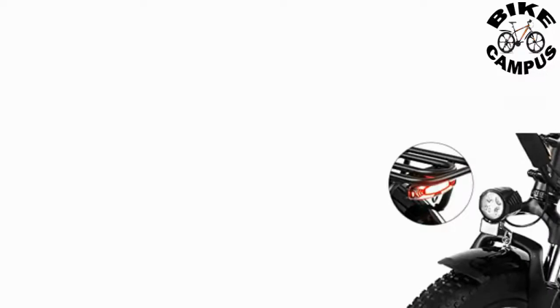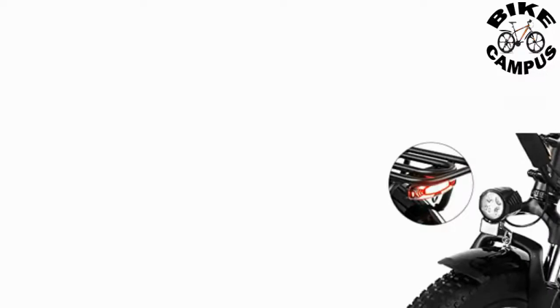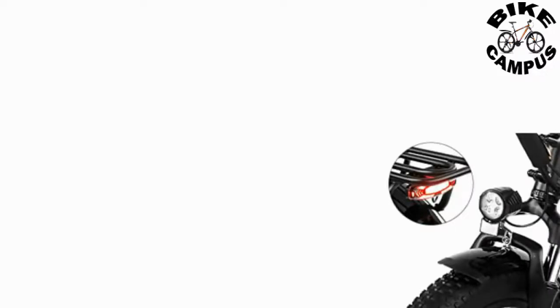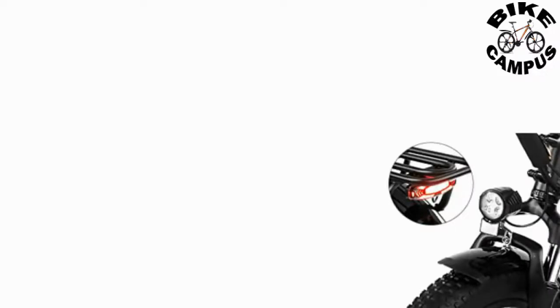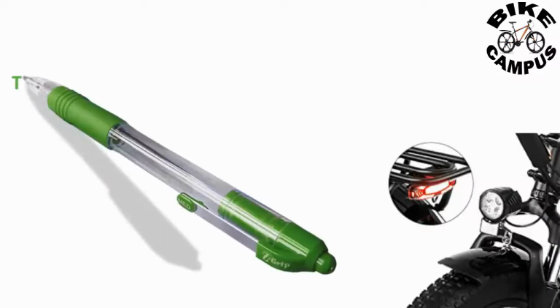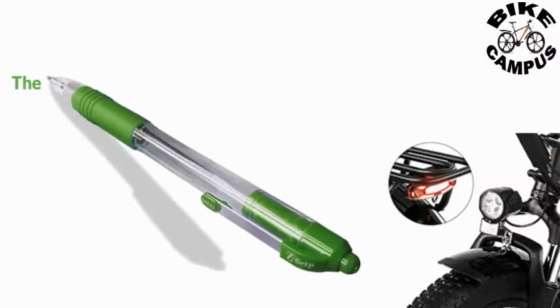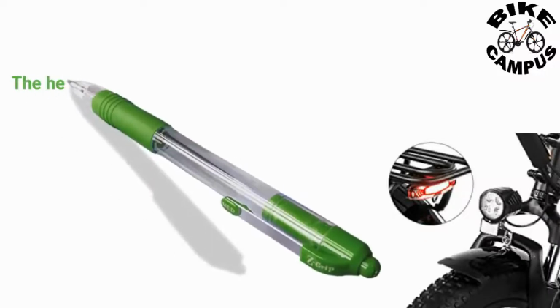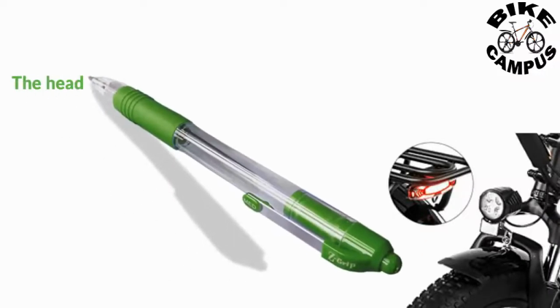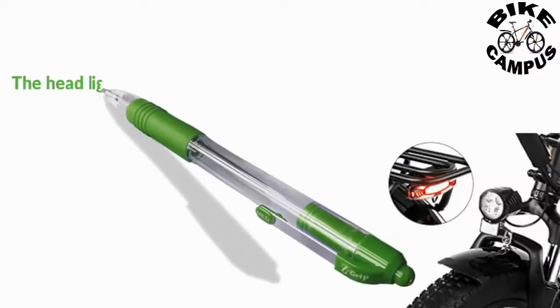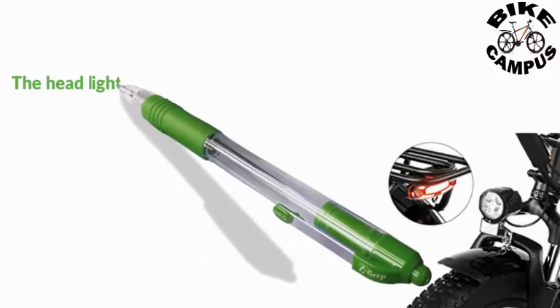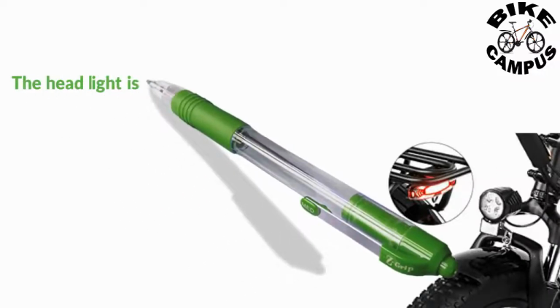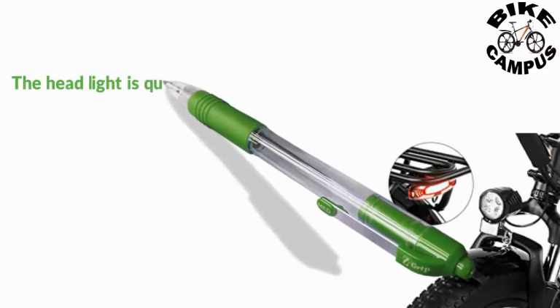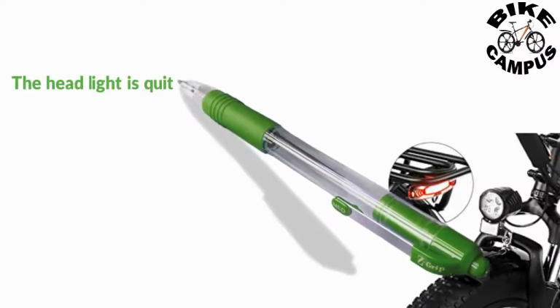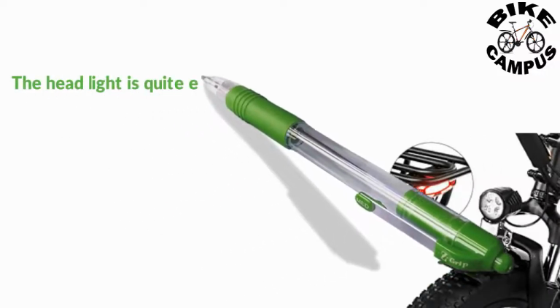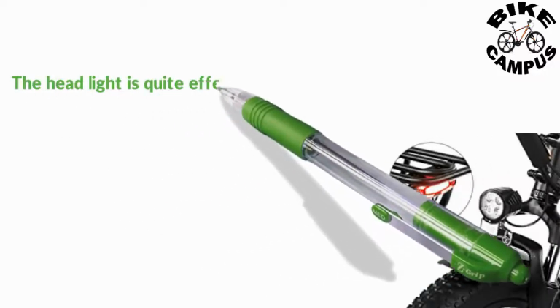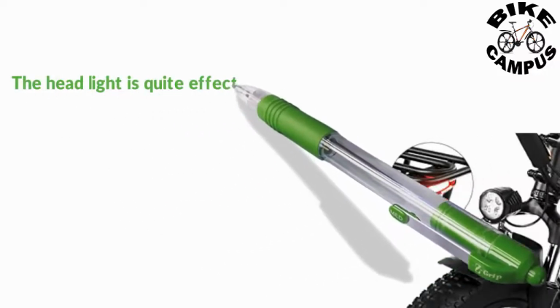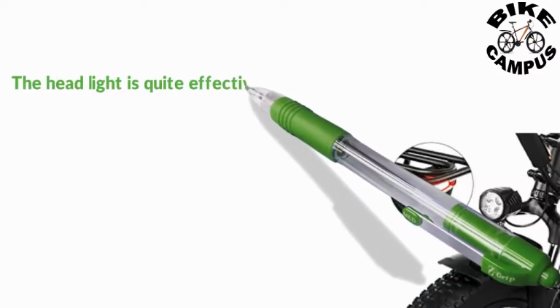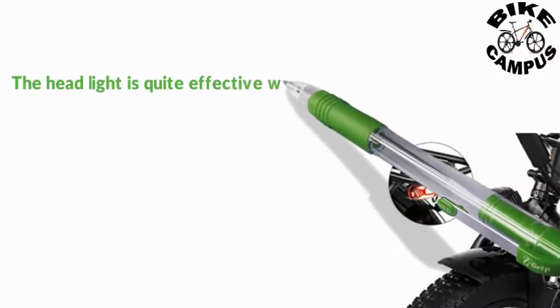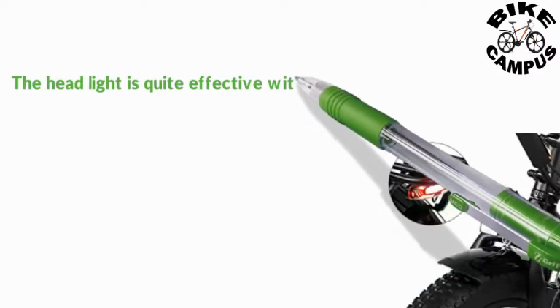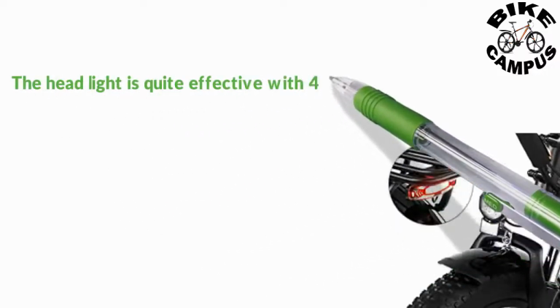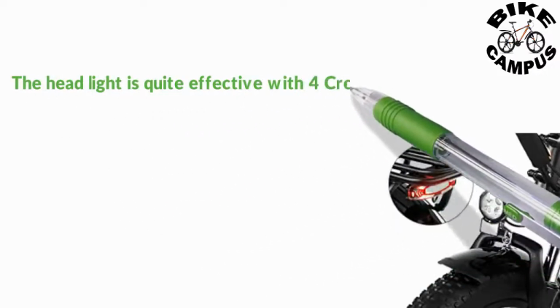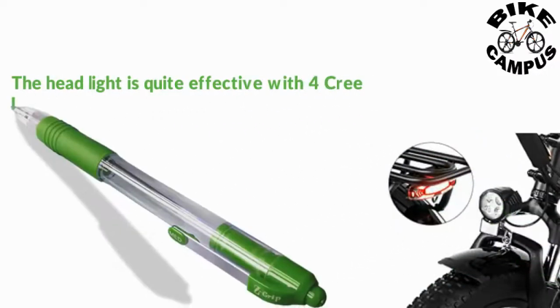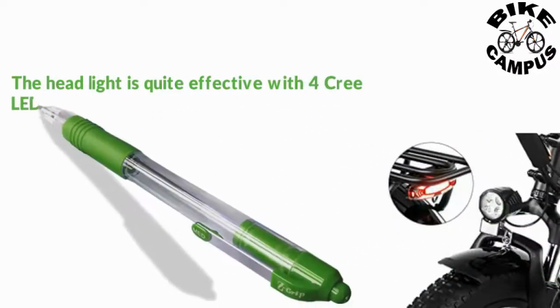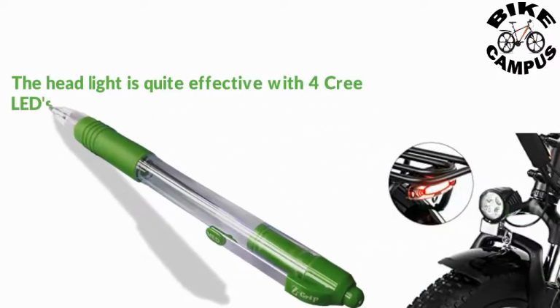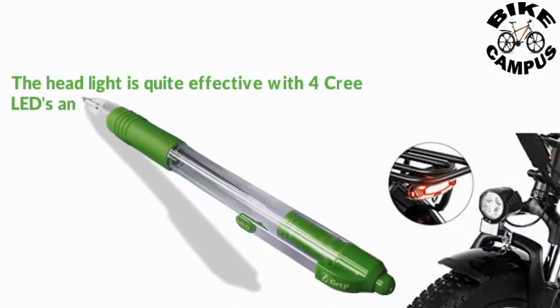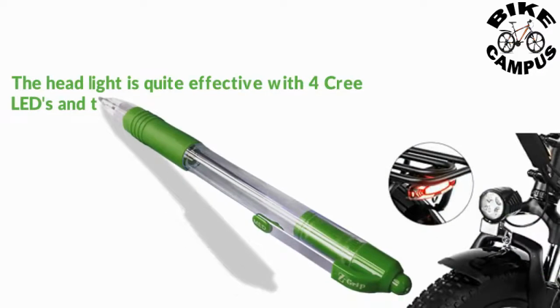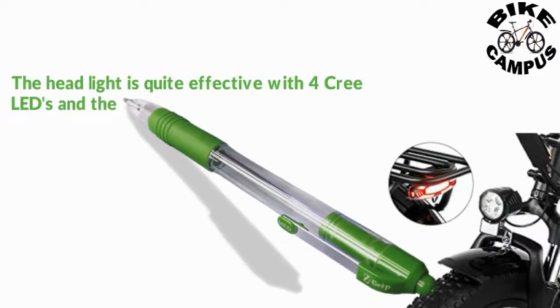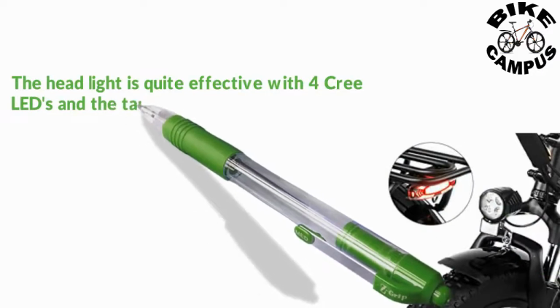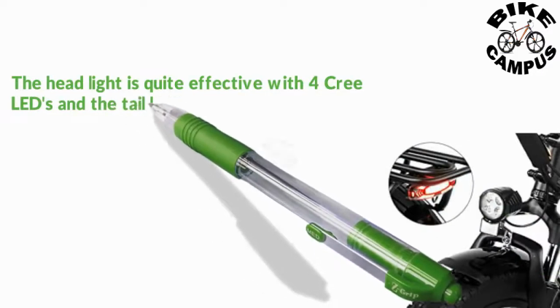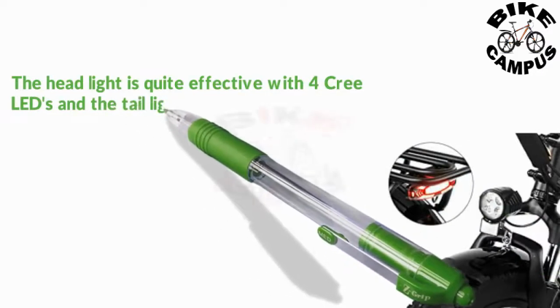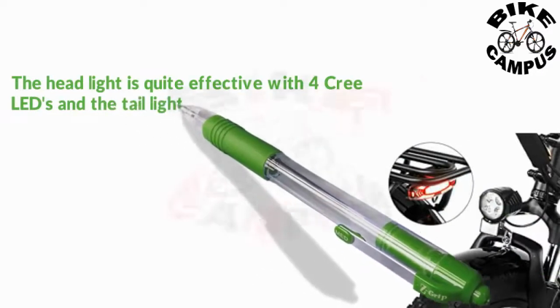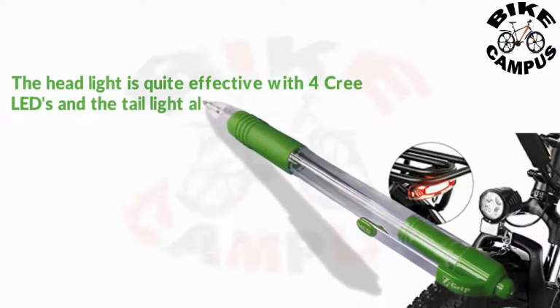The headlight is quite effective with four Cree LEDs, and the tail light also flashes when you apply the brakes.